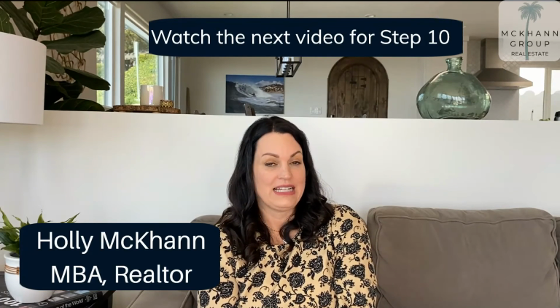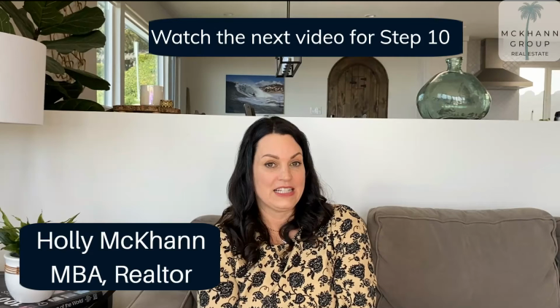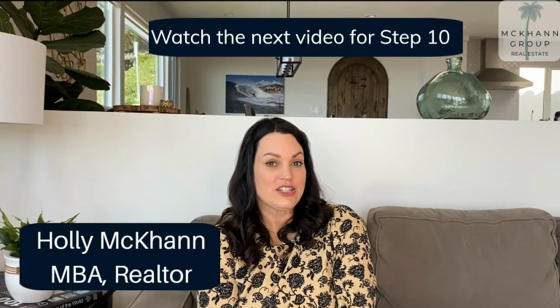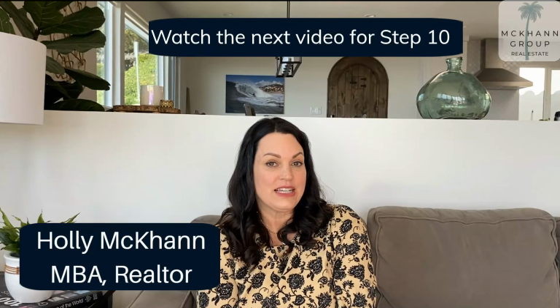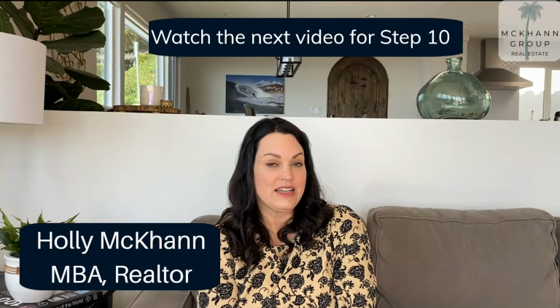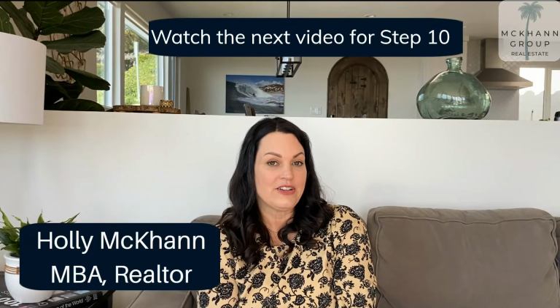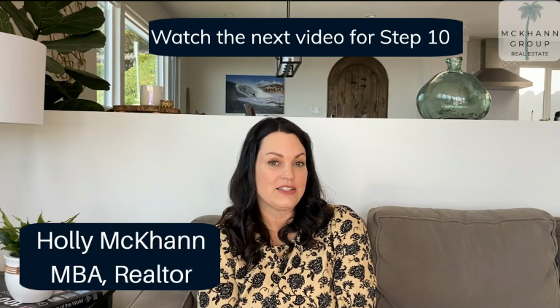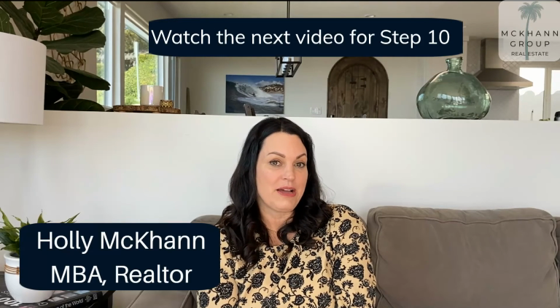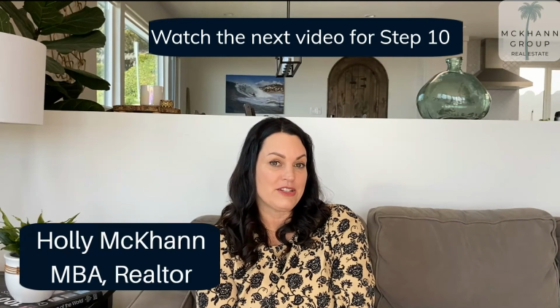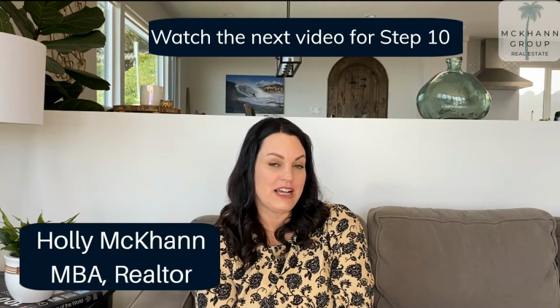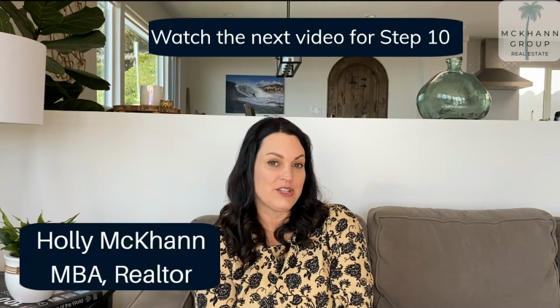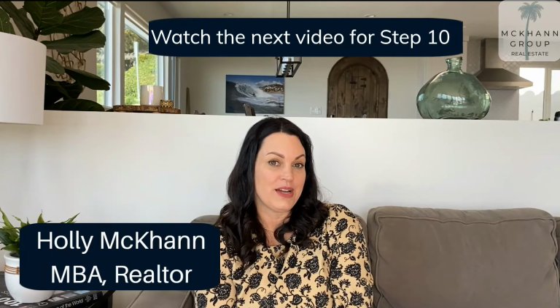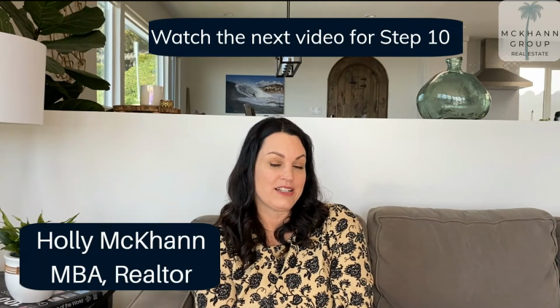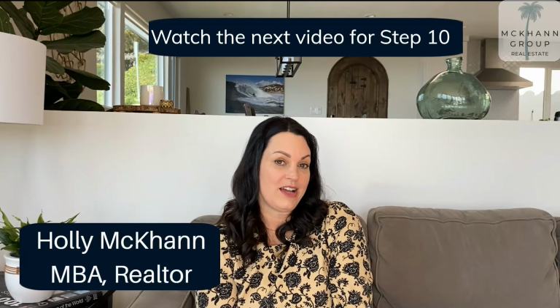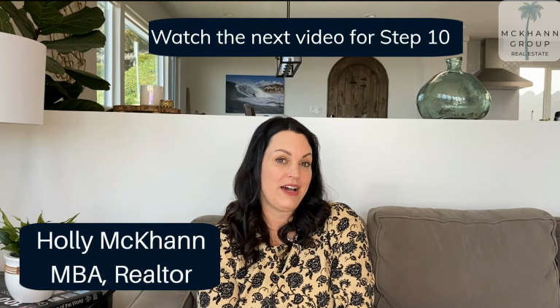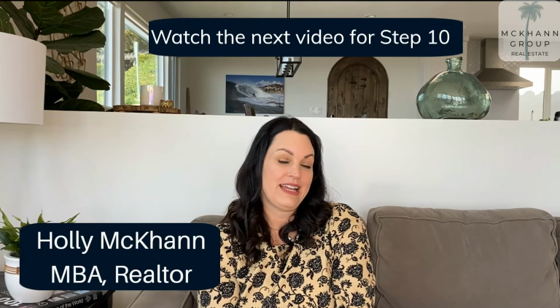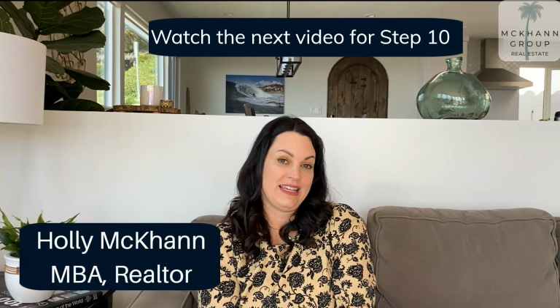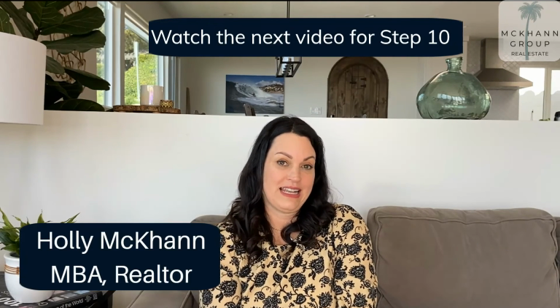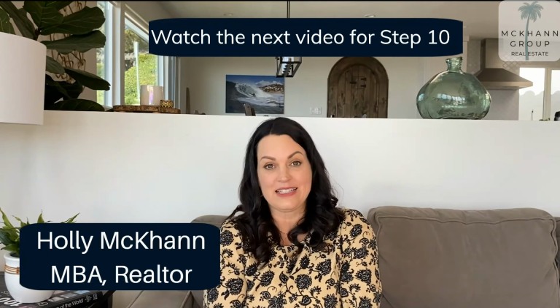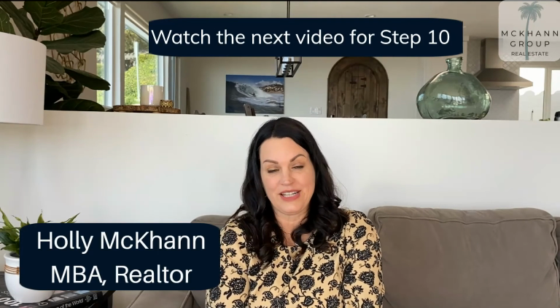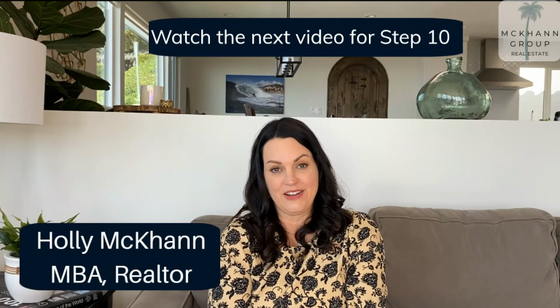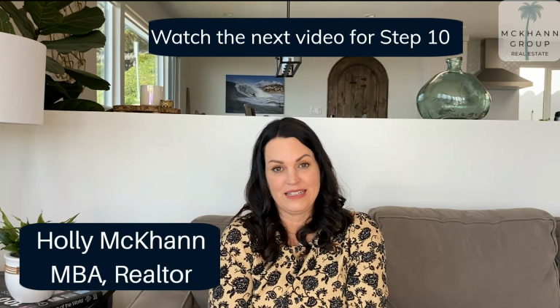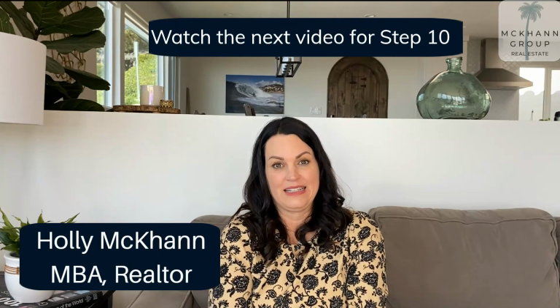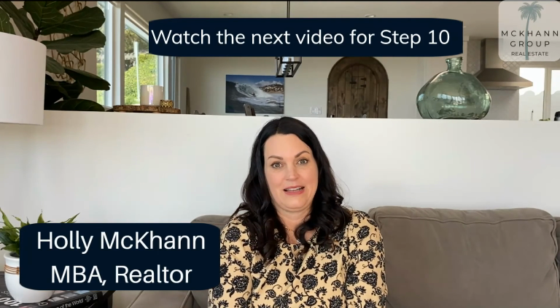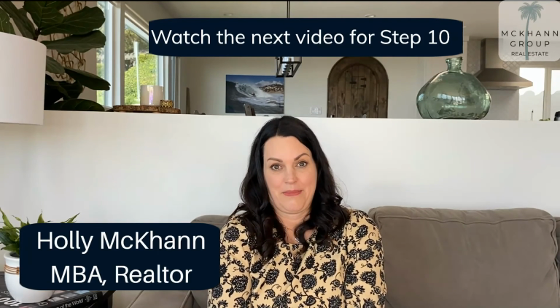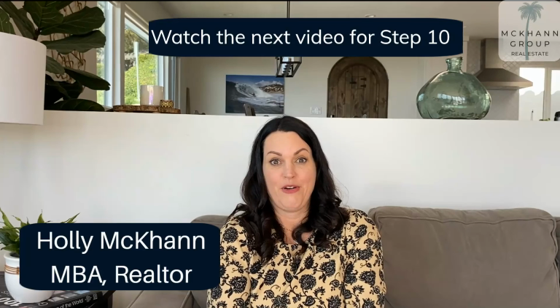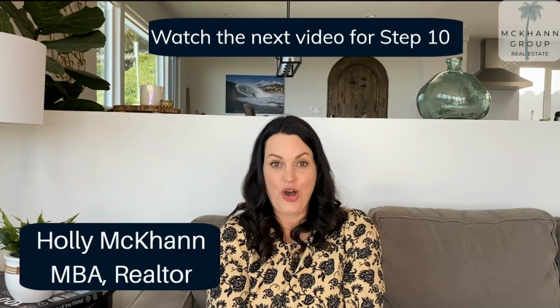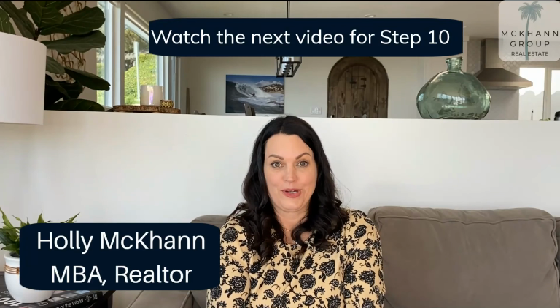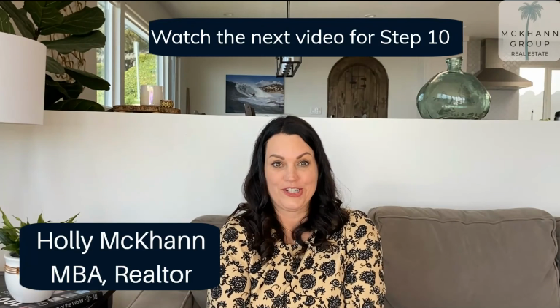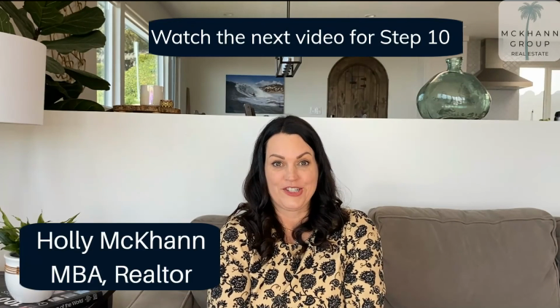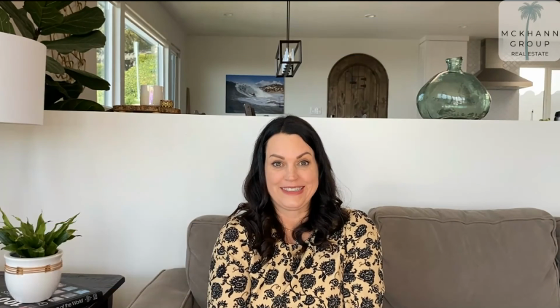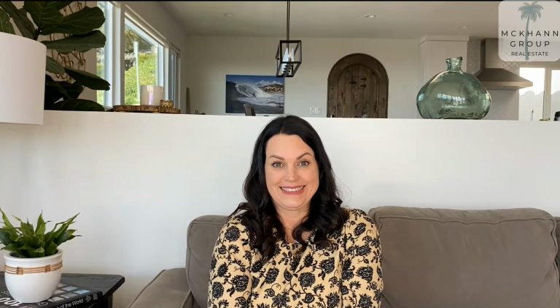Additionally, you've got some other steps that we're going to talk about in the next video about homeowner's insurance. We'll see you next time.